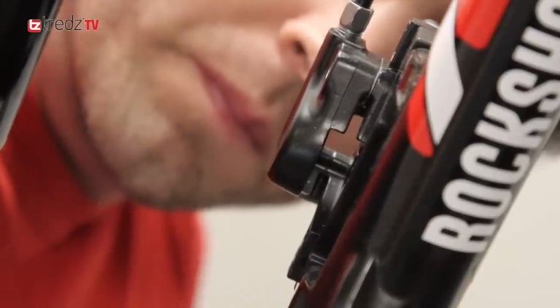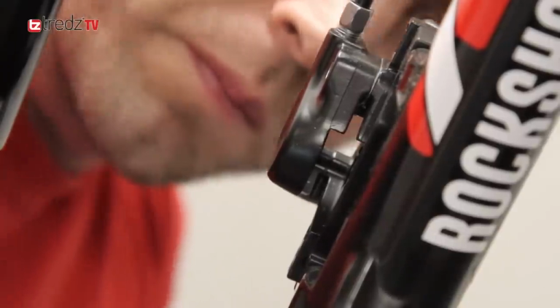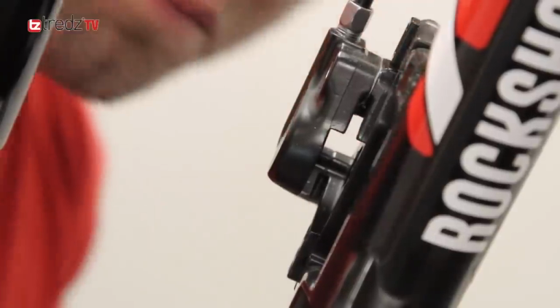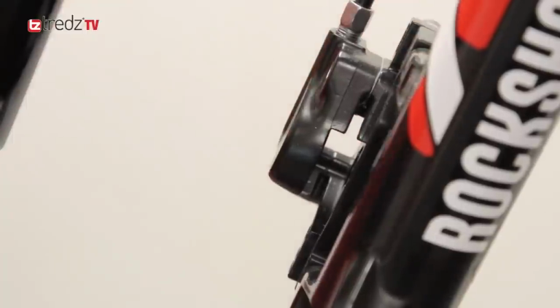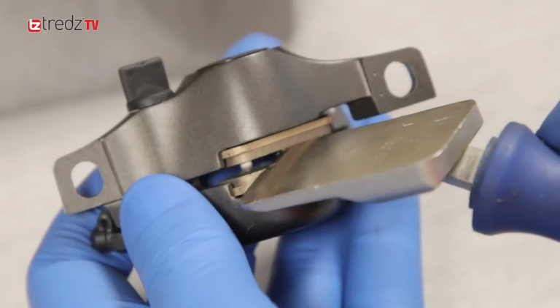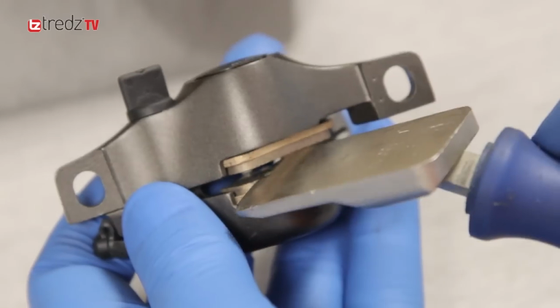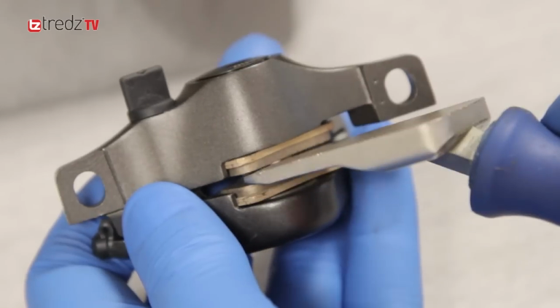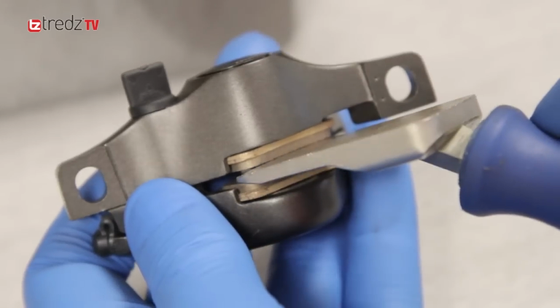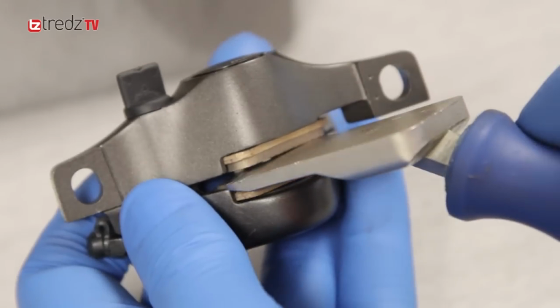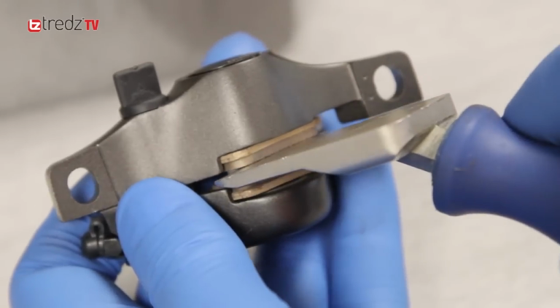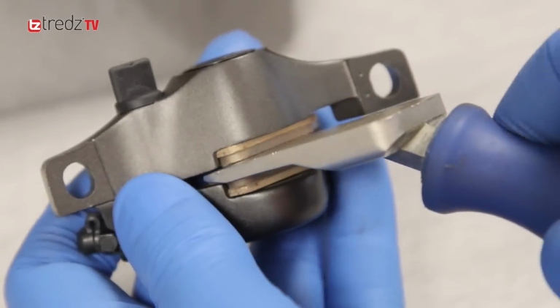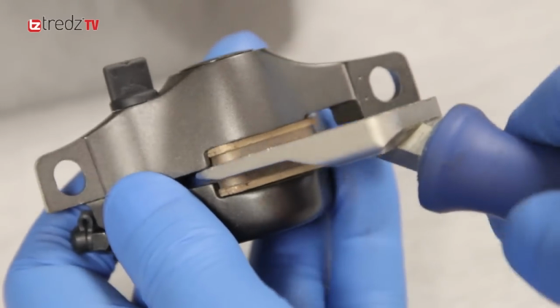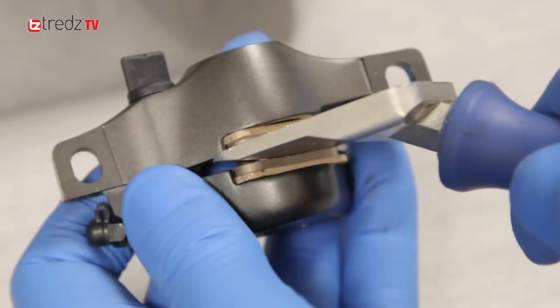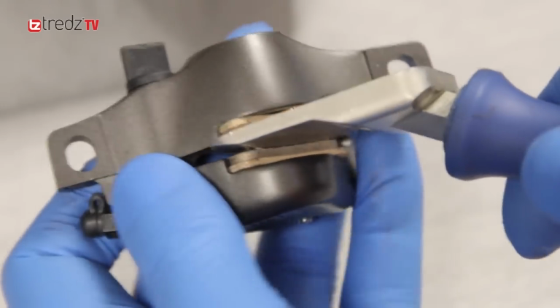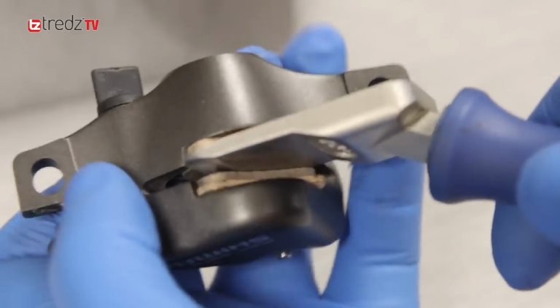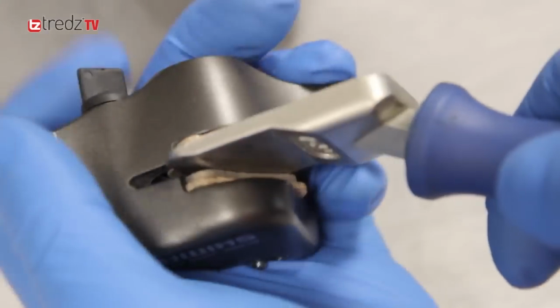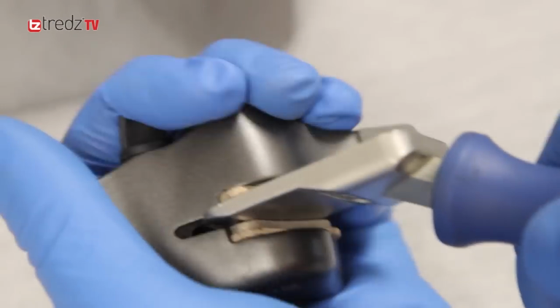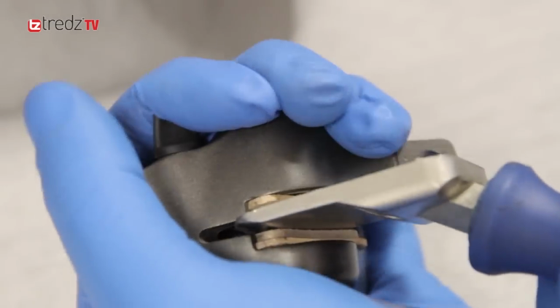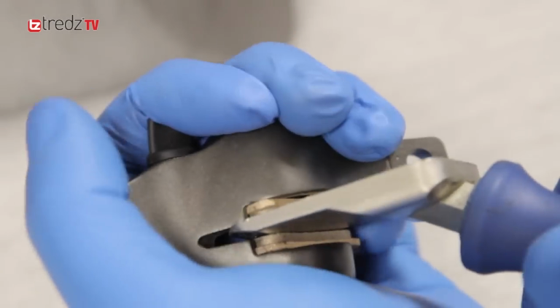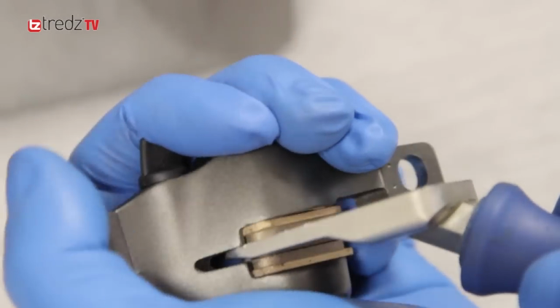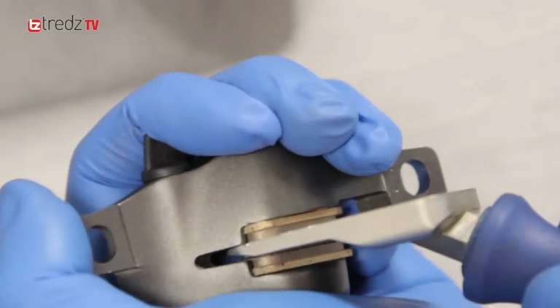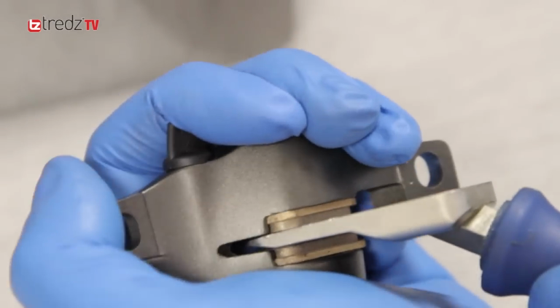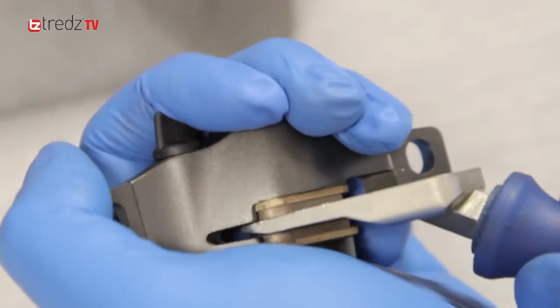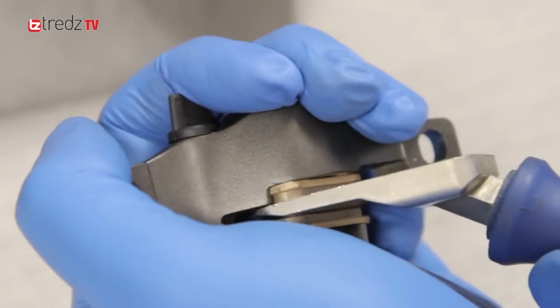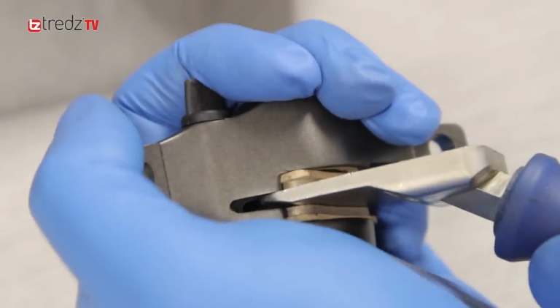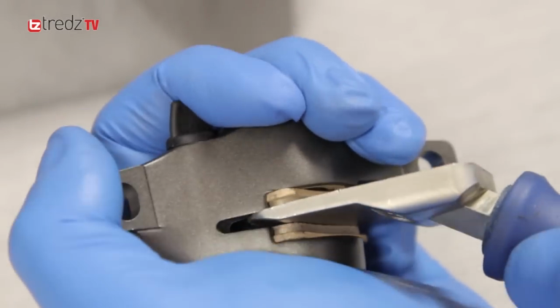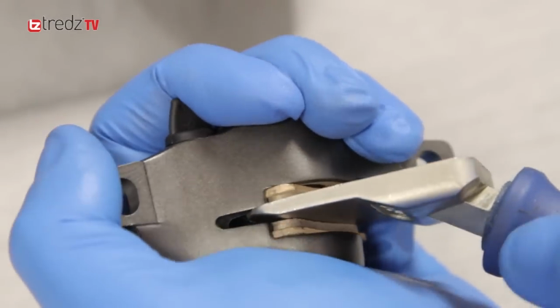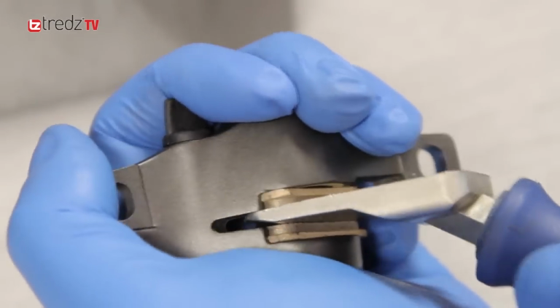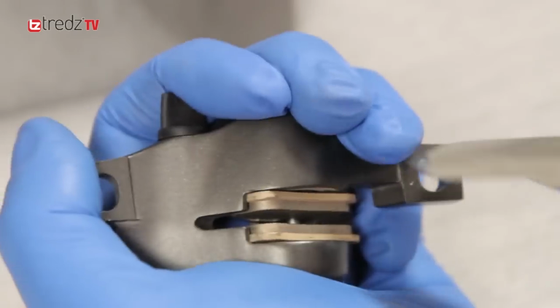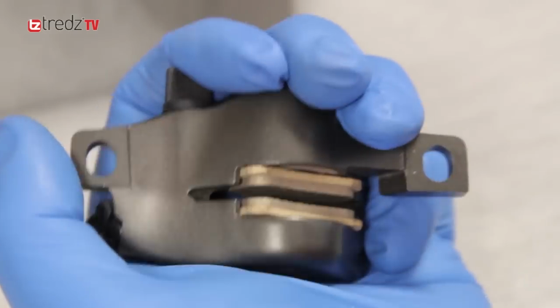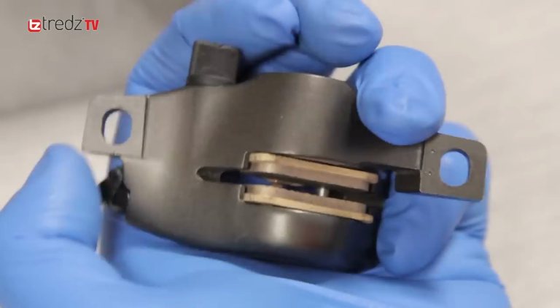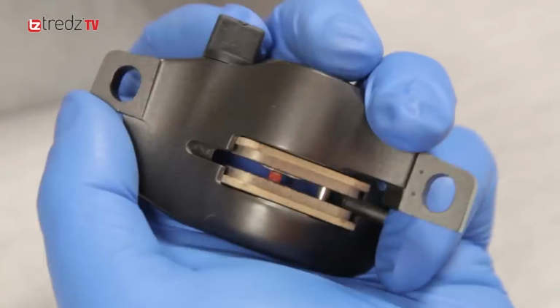With the pad pusher tool, push the pads back into the caliper. You need to do this now, otherwise you could damage the surface of the new ones when you replace them.